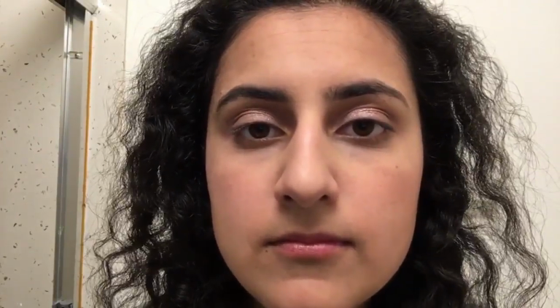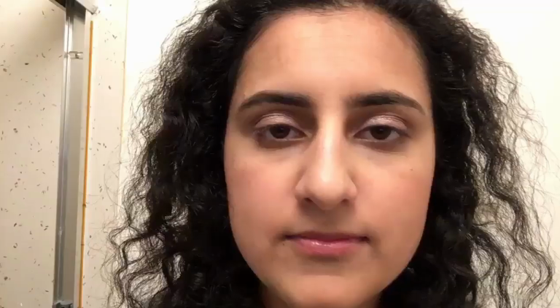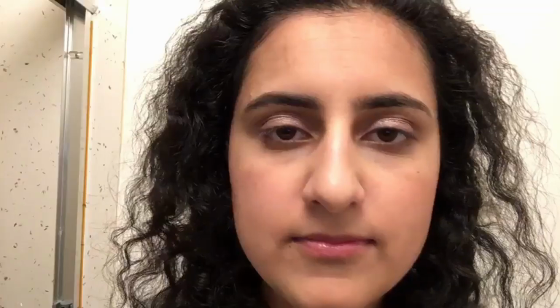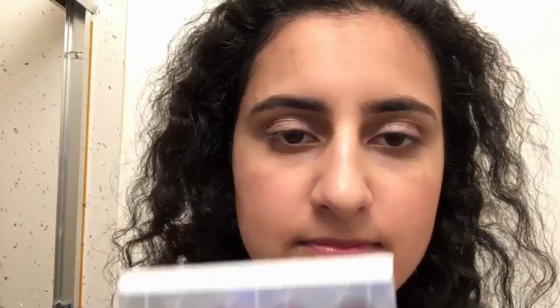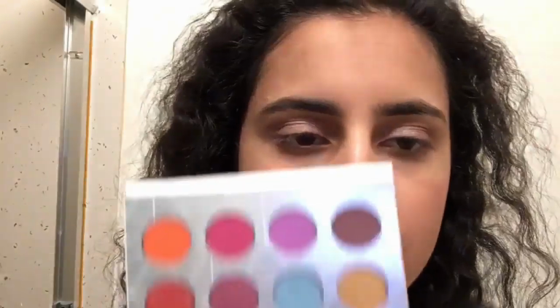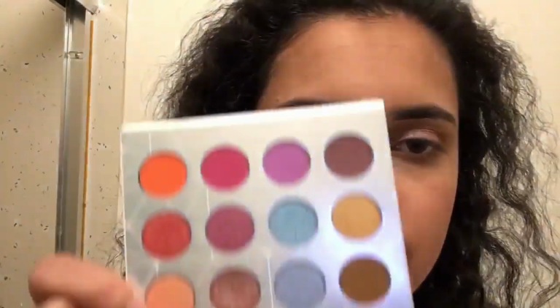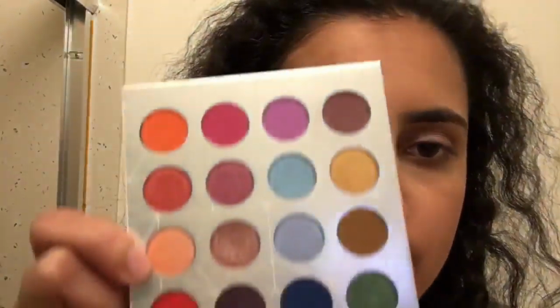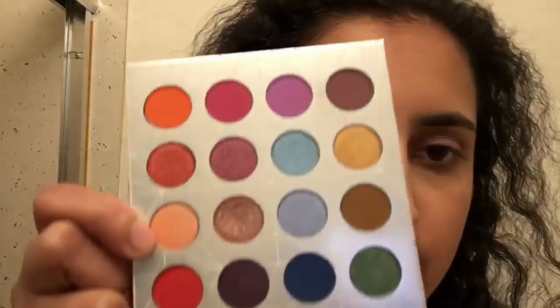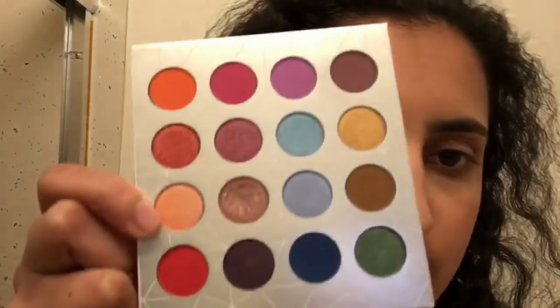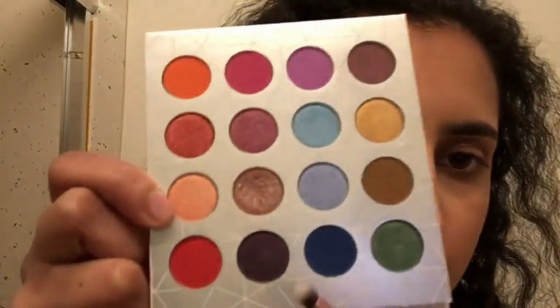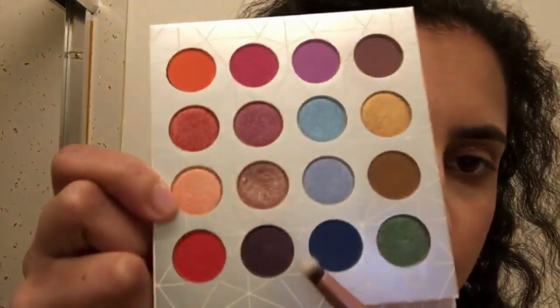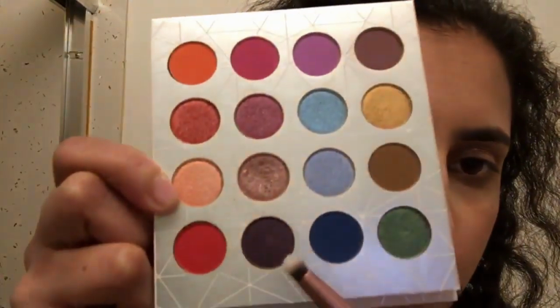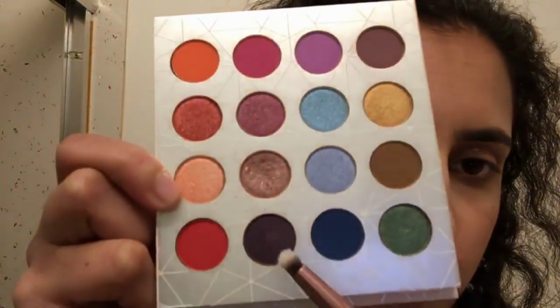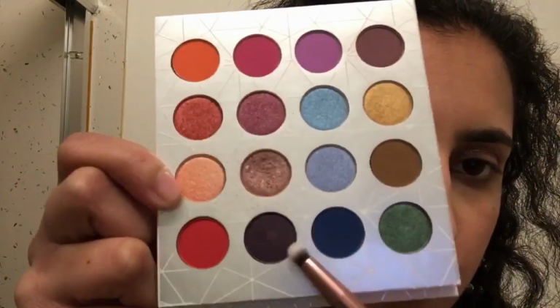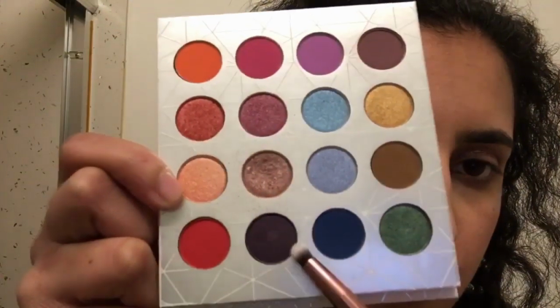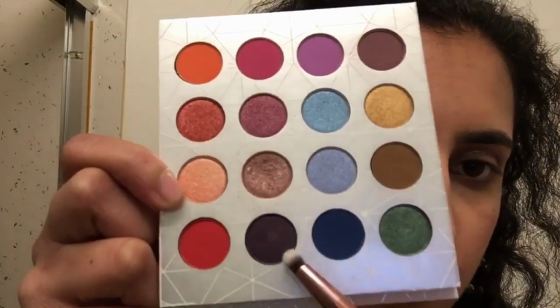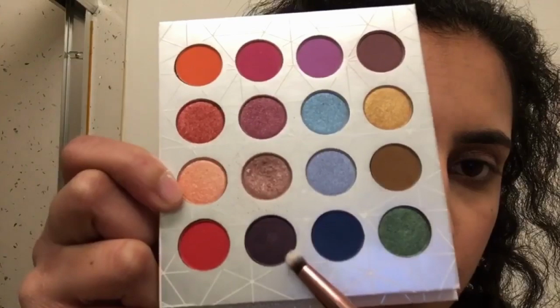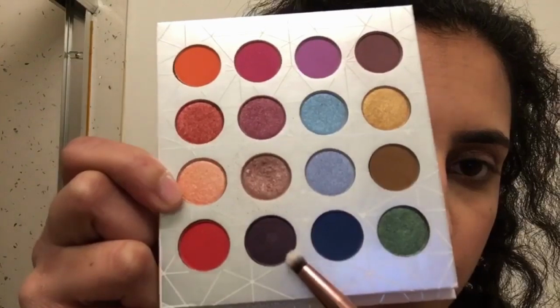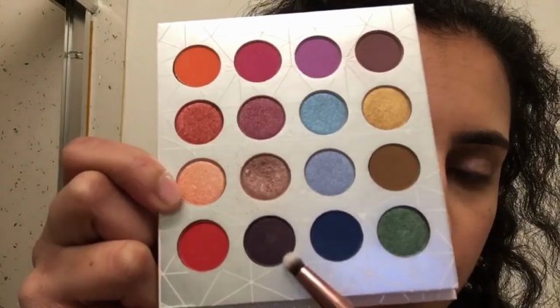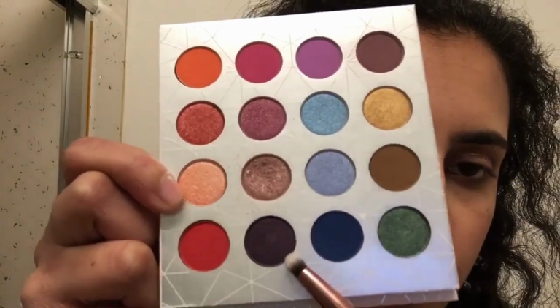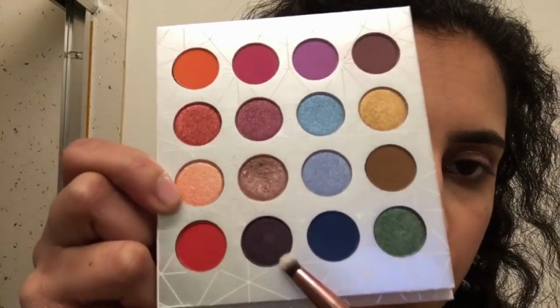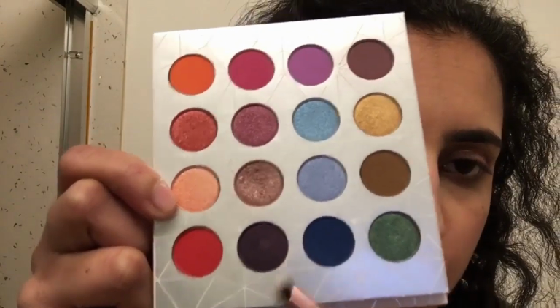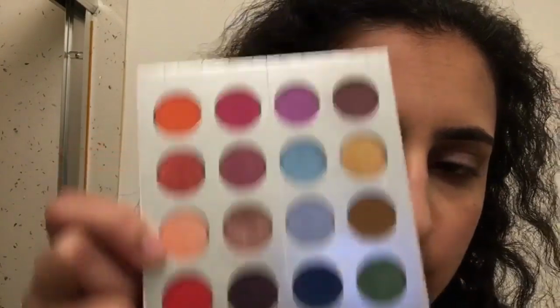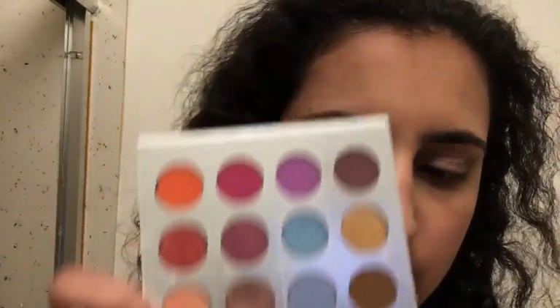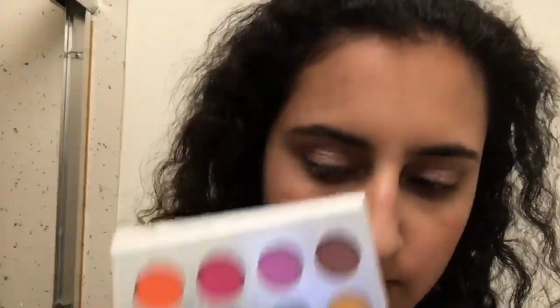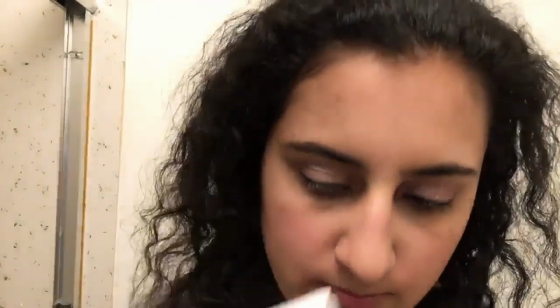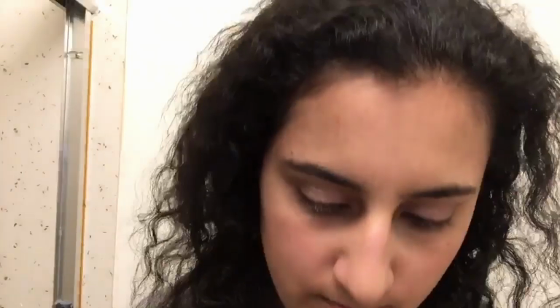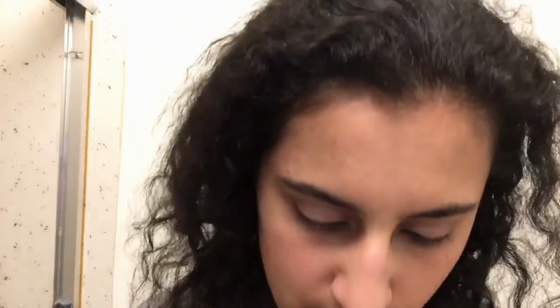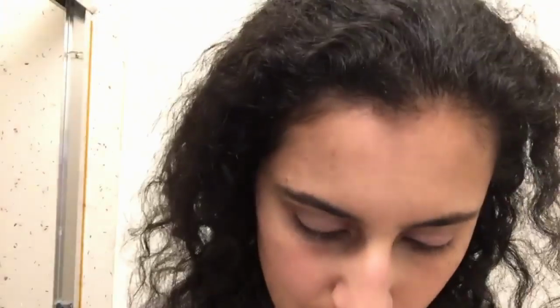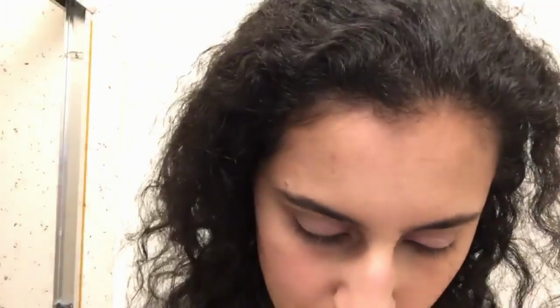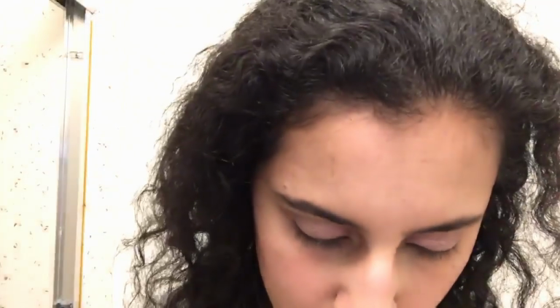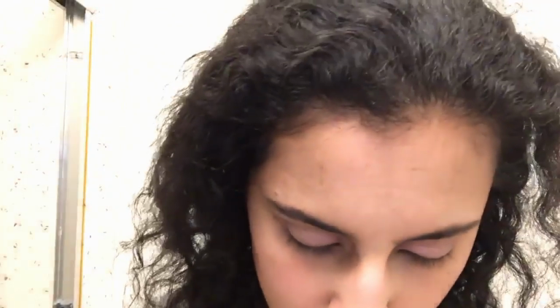Next I'll be adding this plum shade onto my lower lash line.